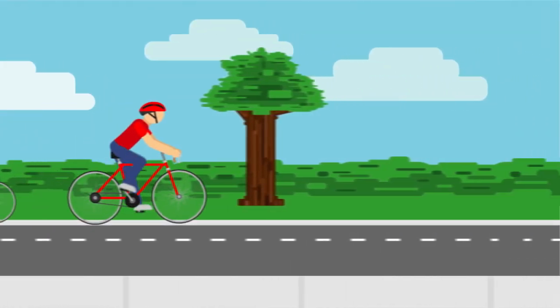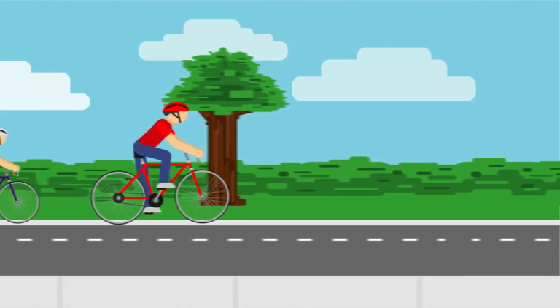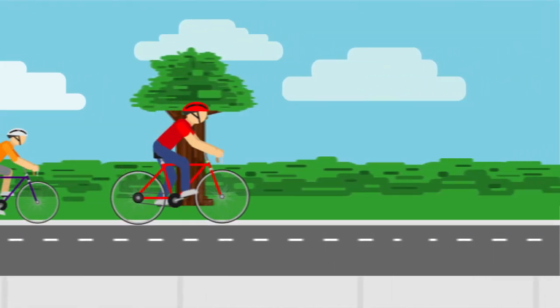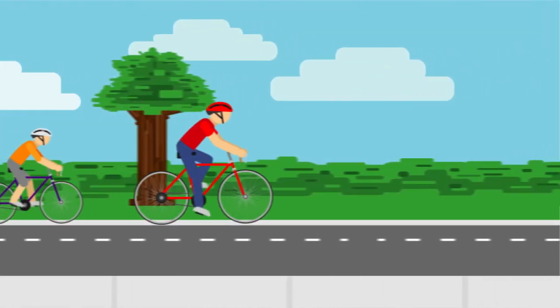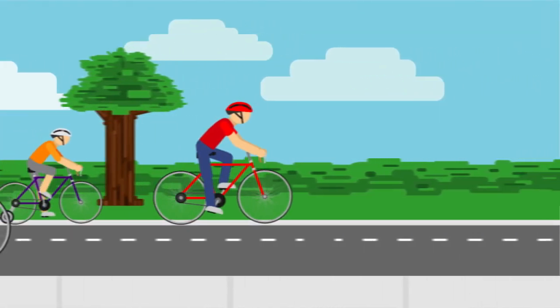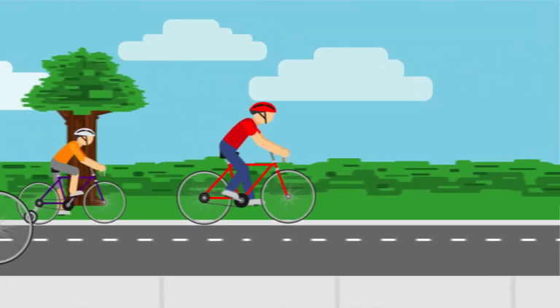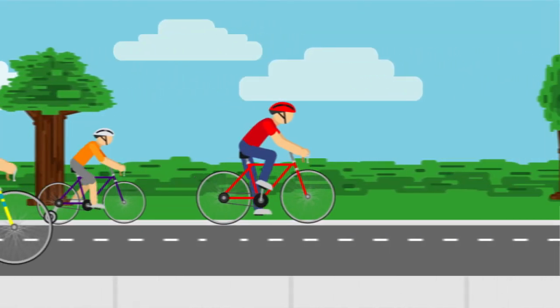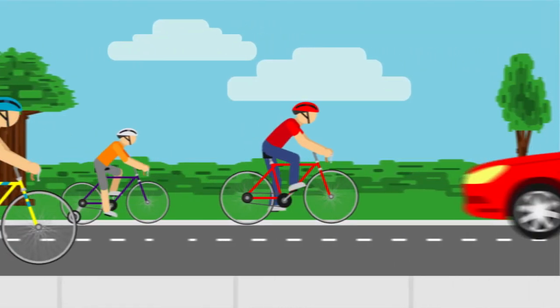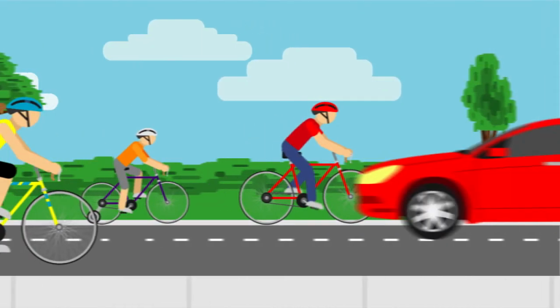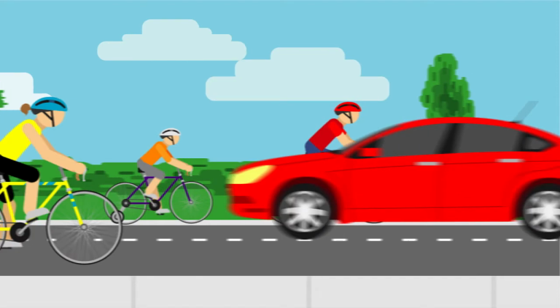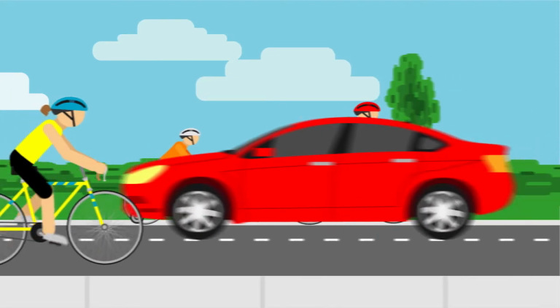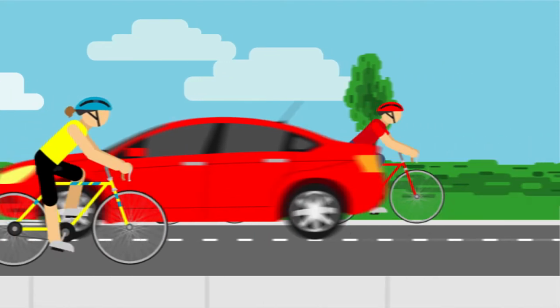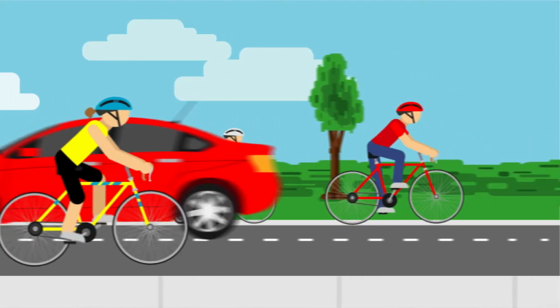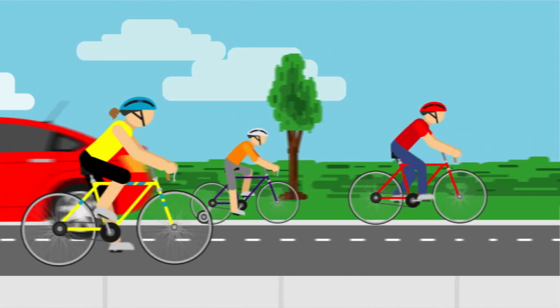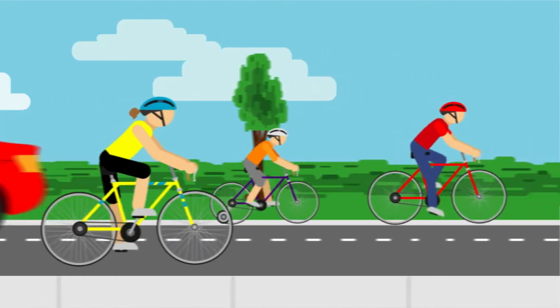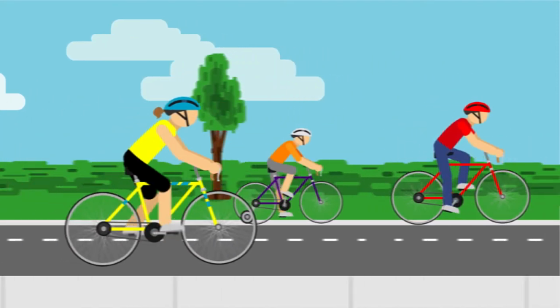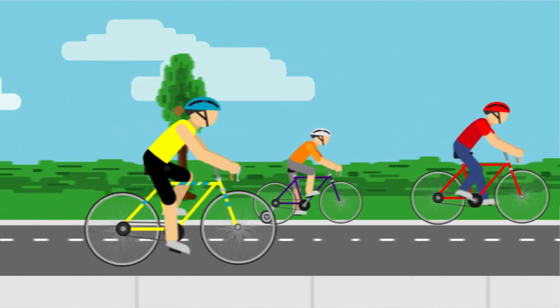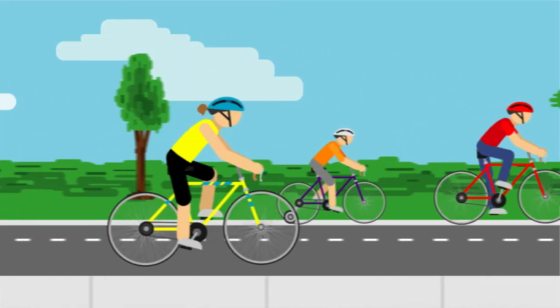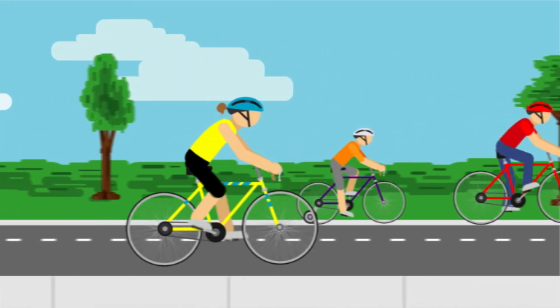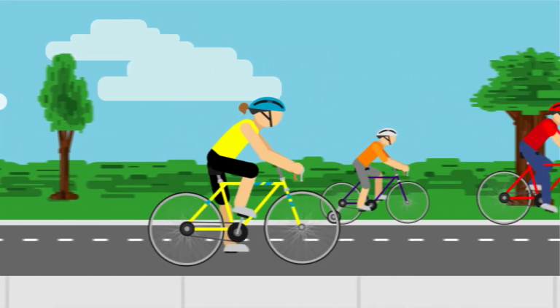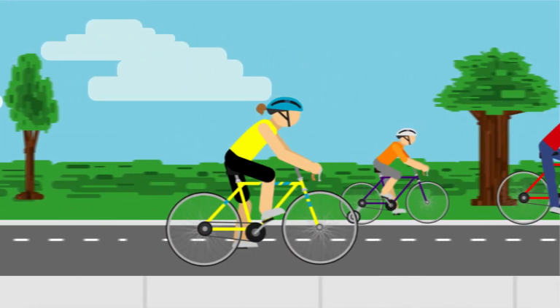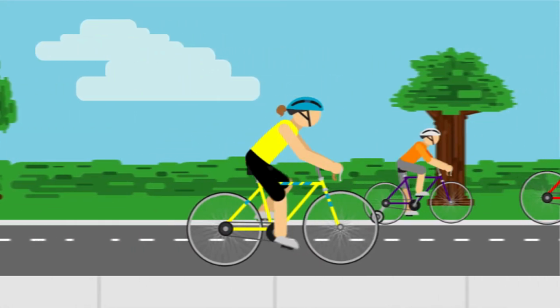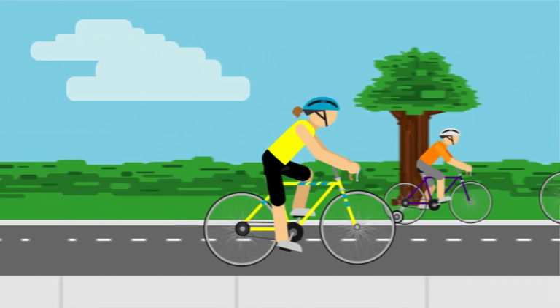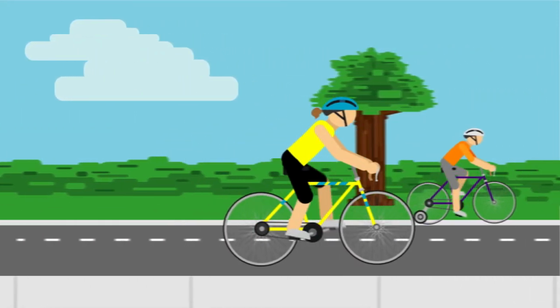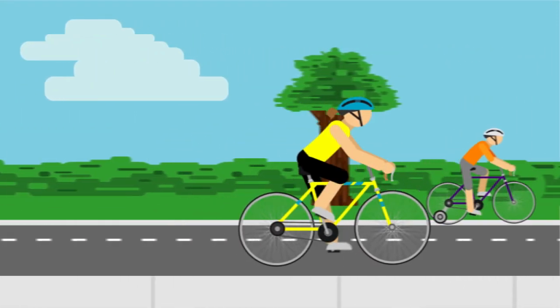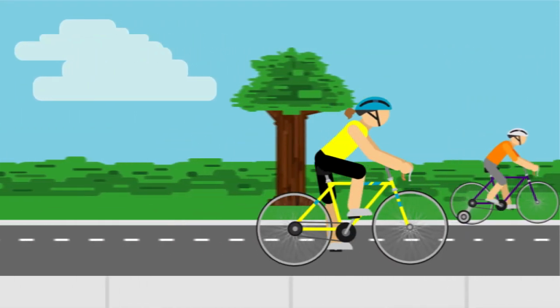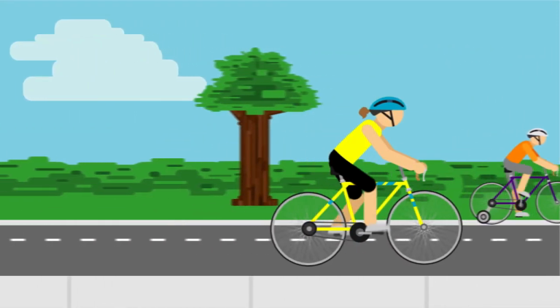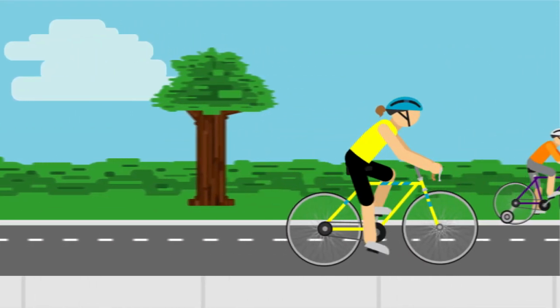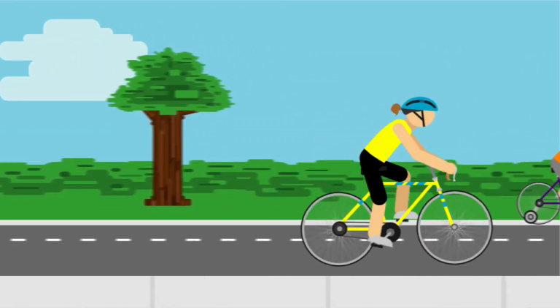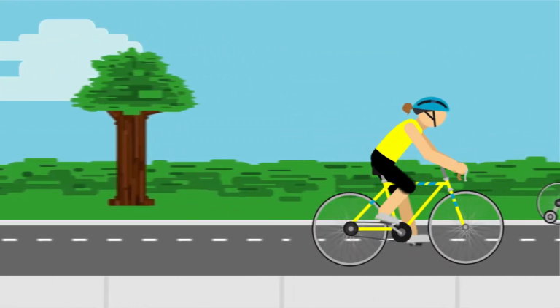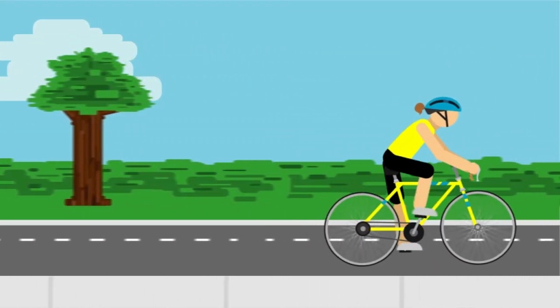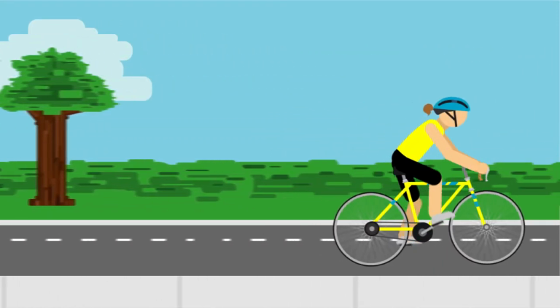Overall, just follow these rules and pay attention. And if you're going to be on the road, follow the rules of the road and you should be fine.